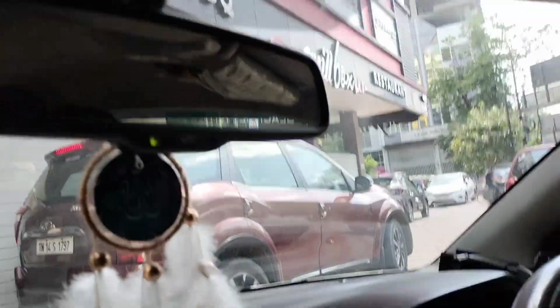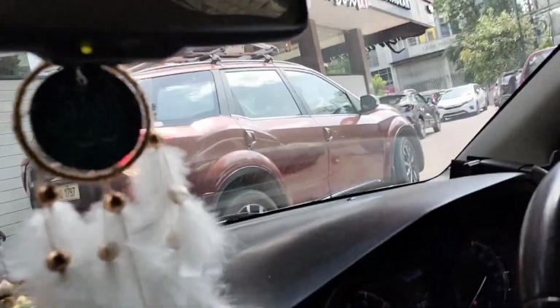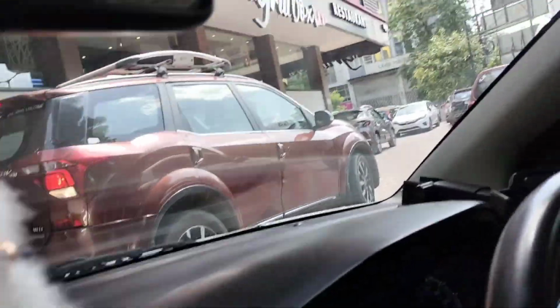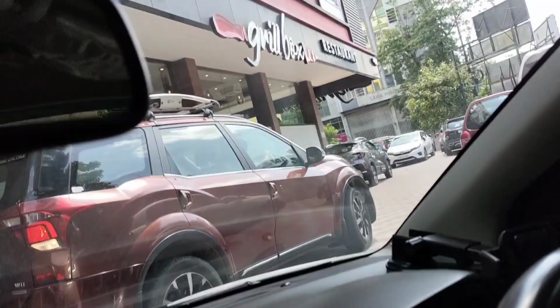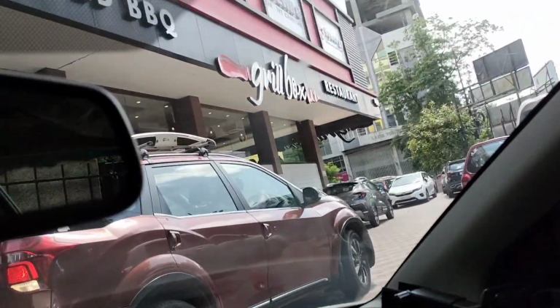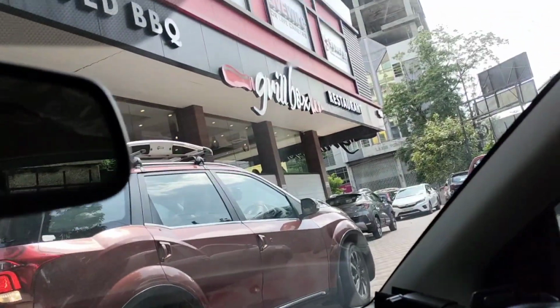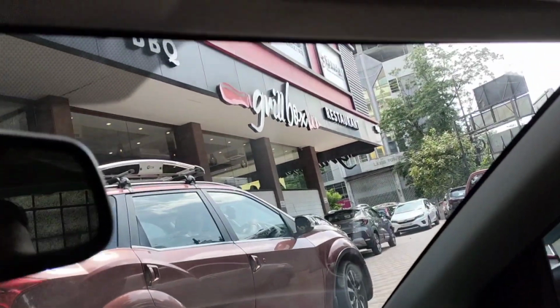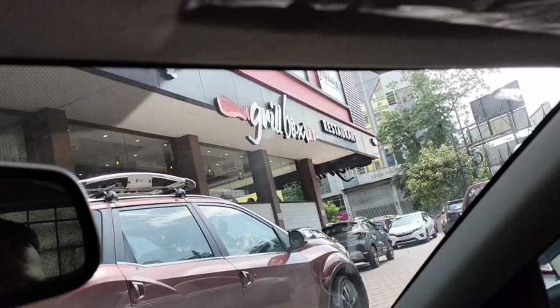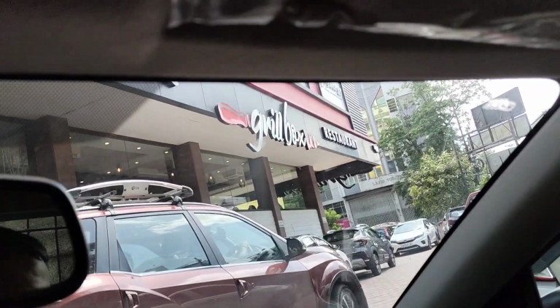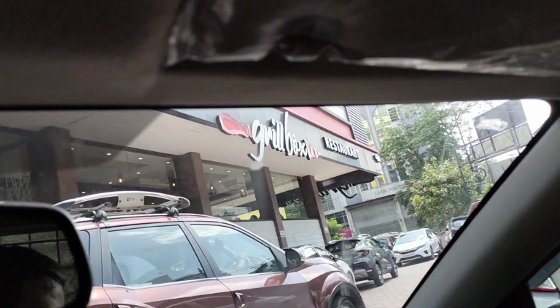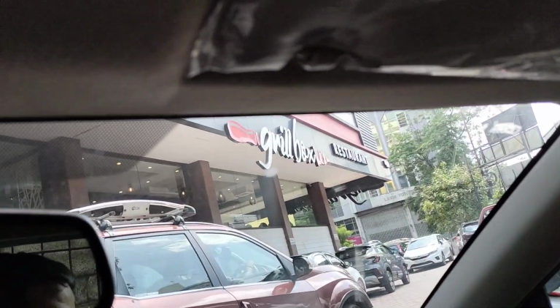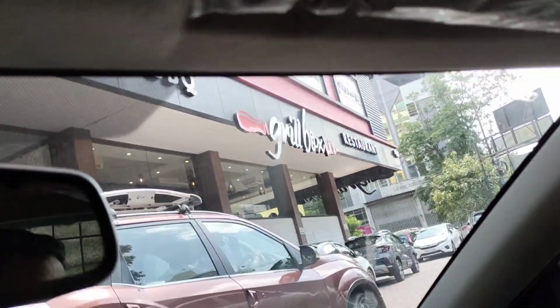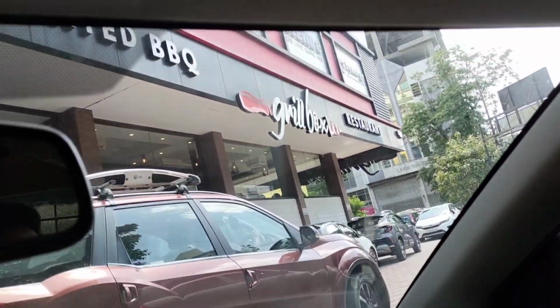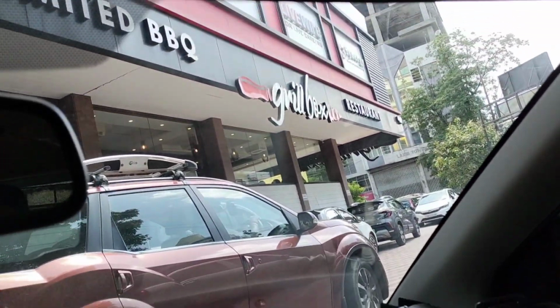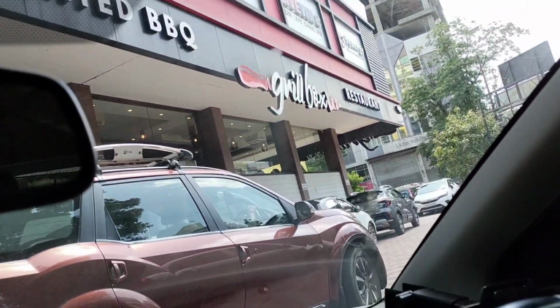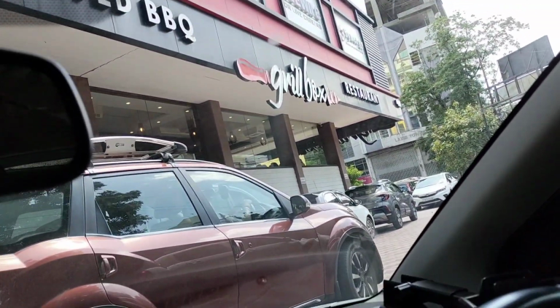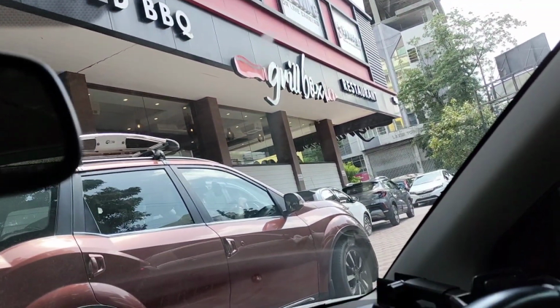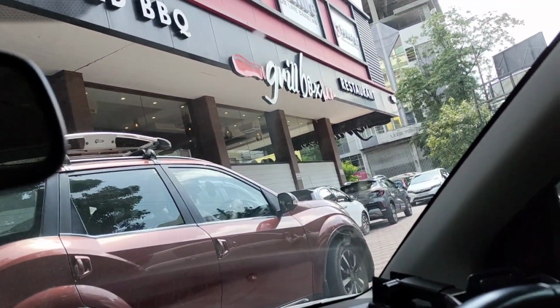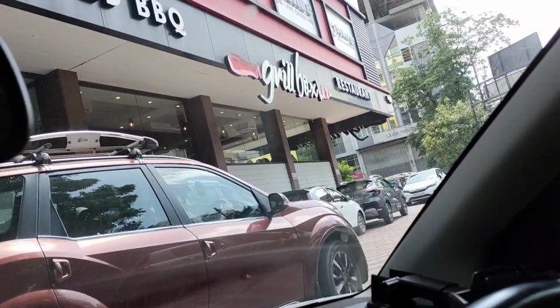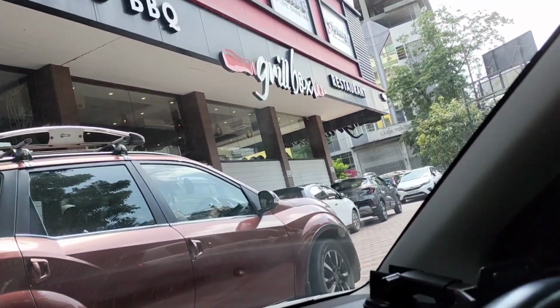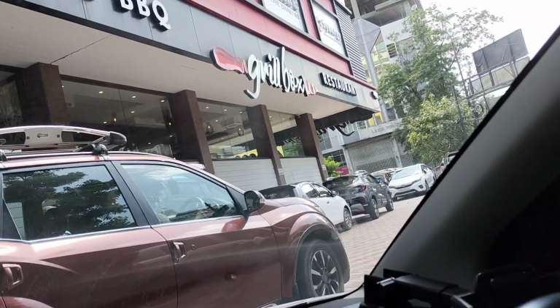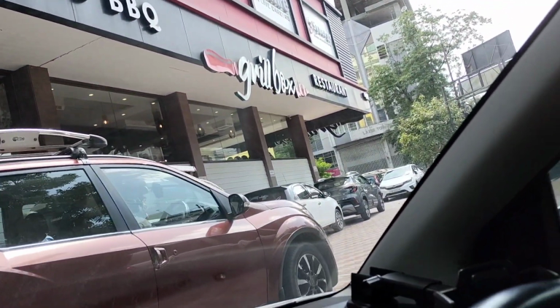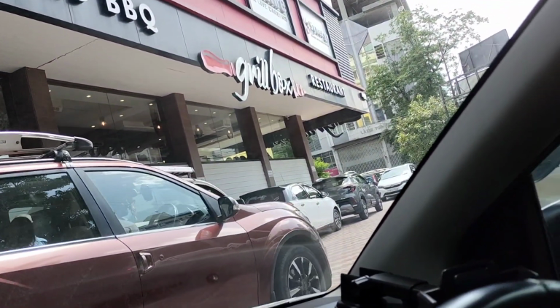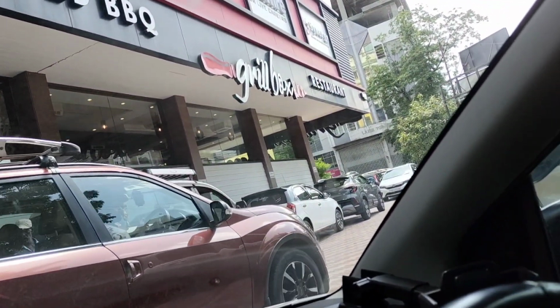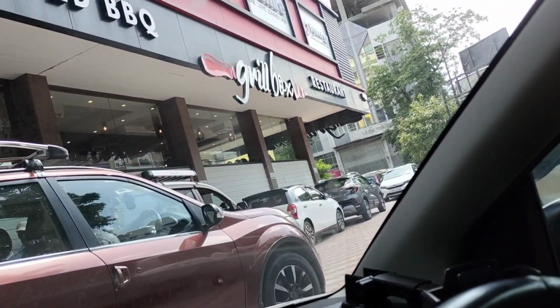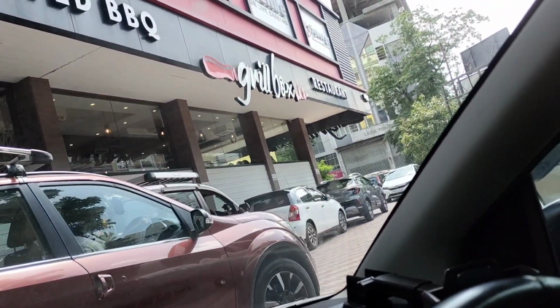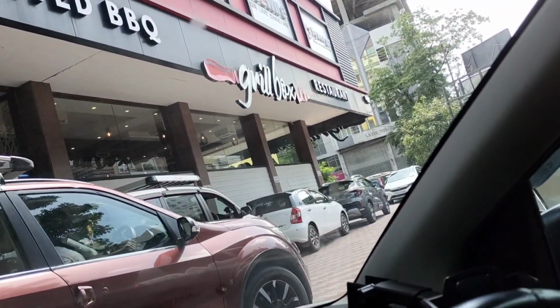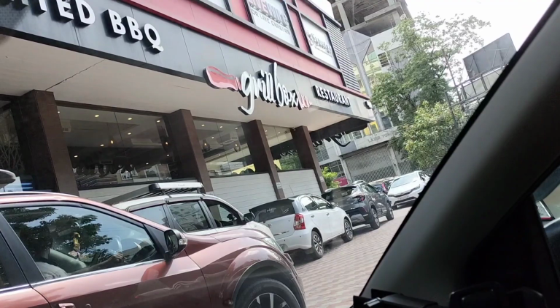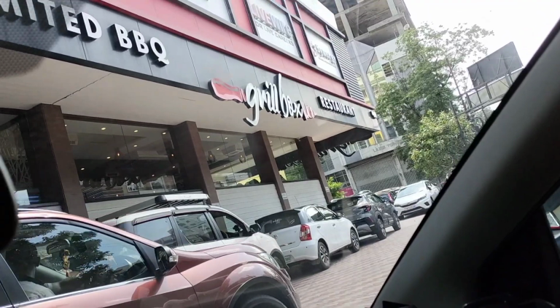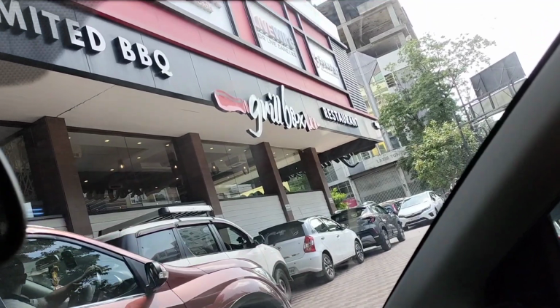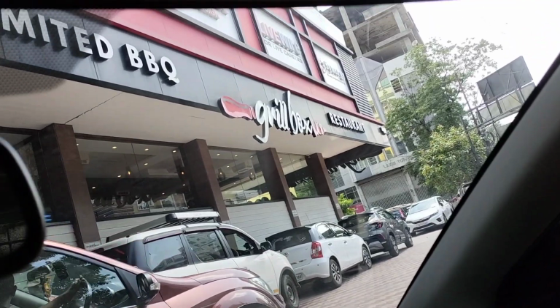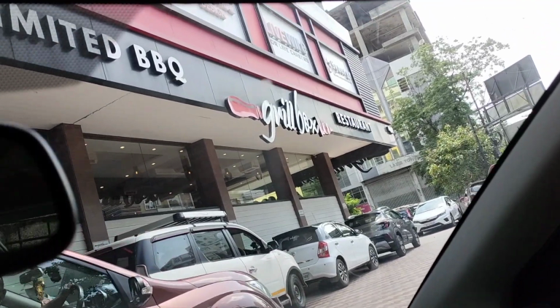Hi friends, welcome back to our channel! How are you guys? We are all here. Today we will show you a buffet video.